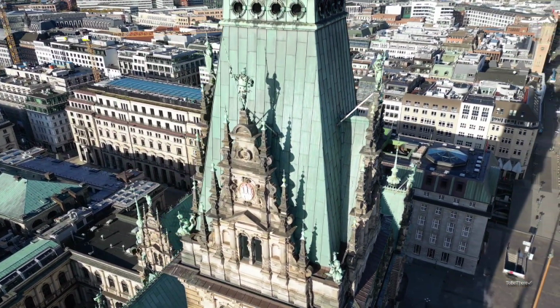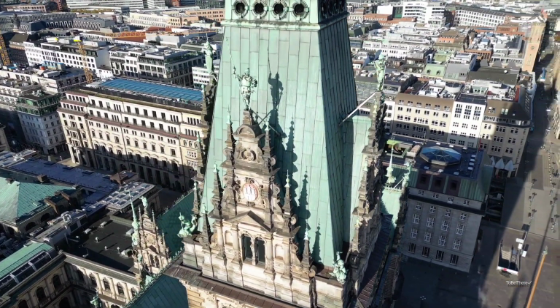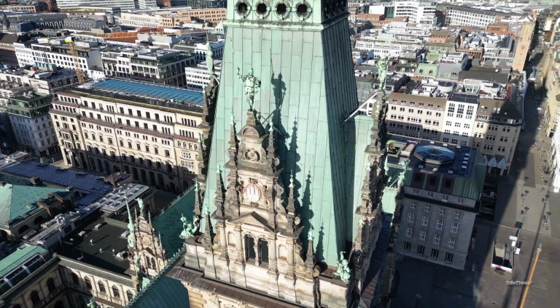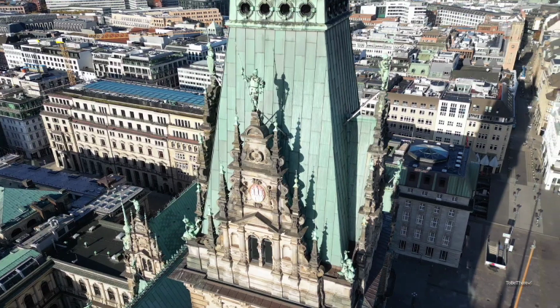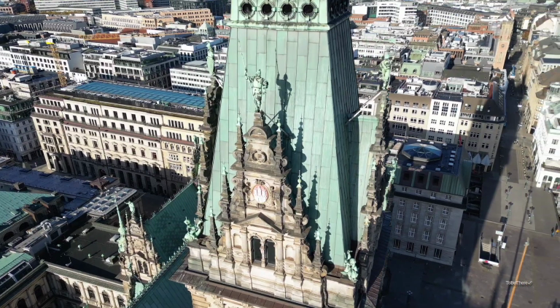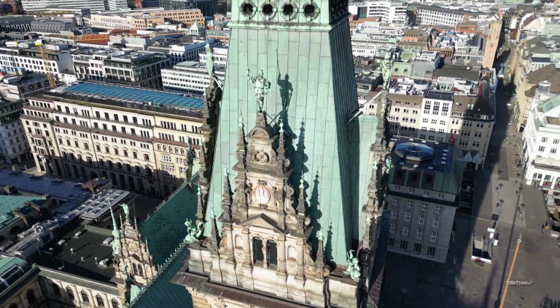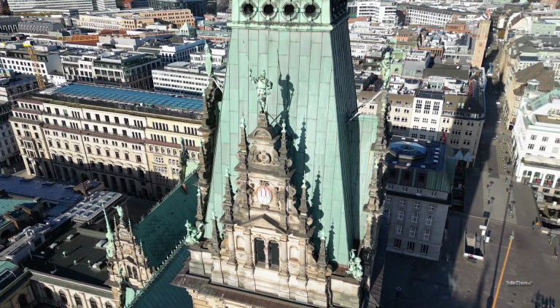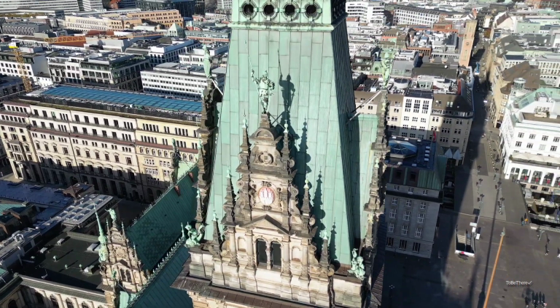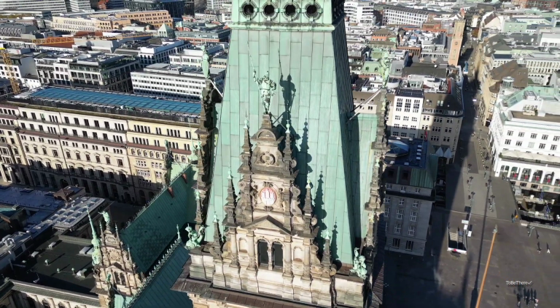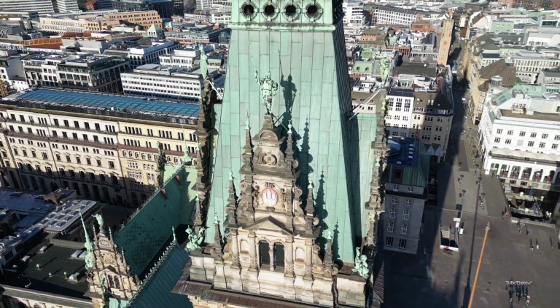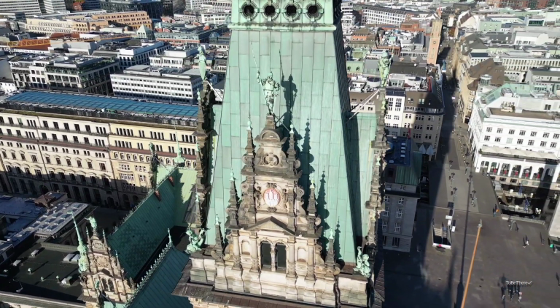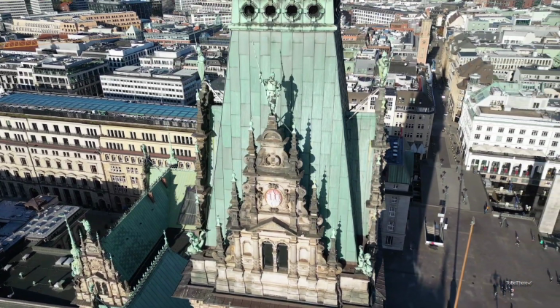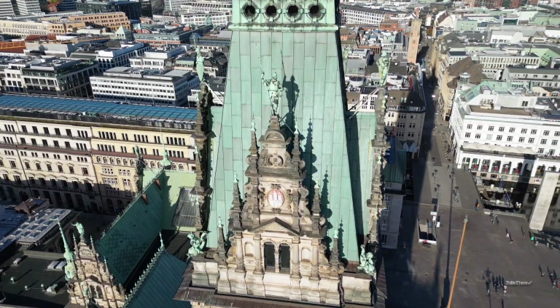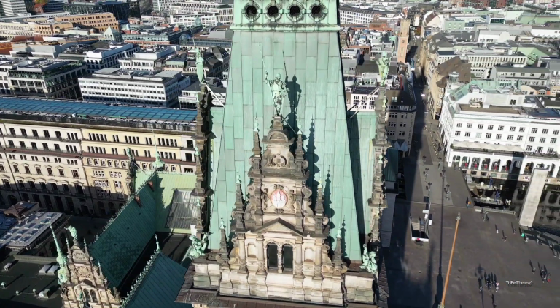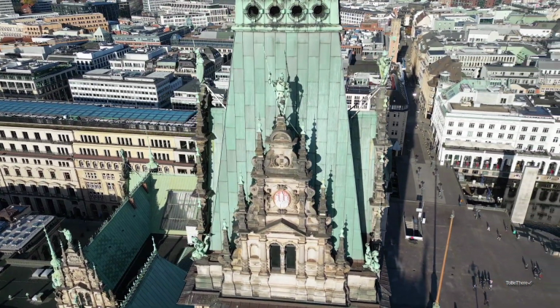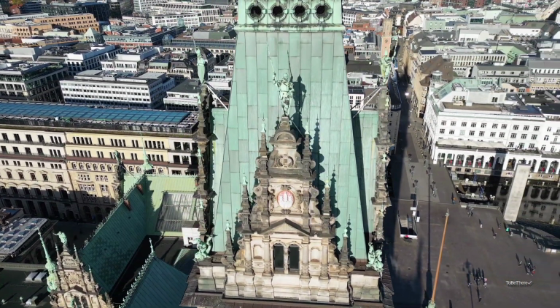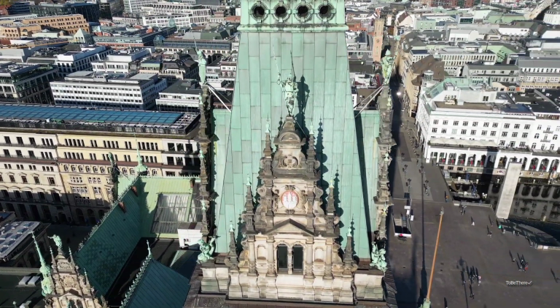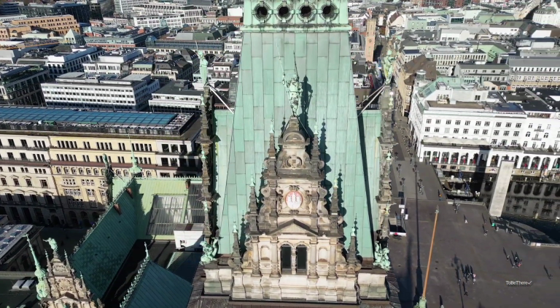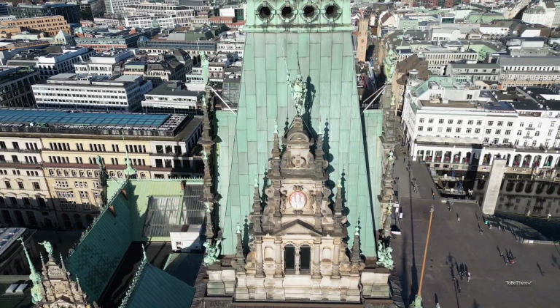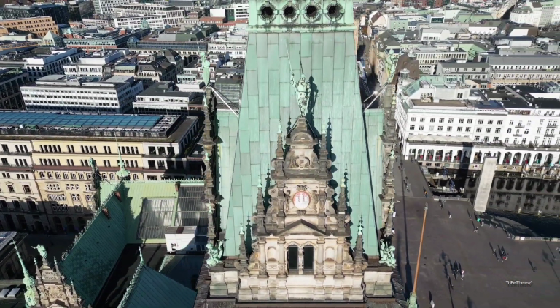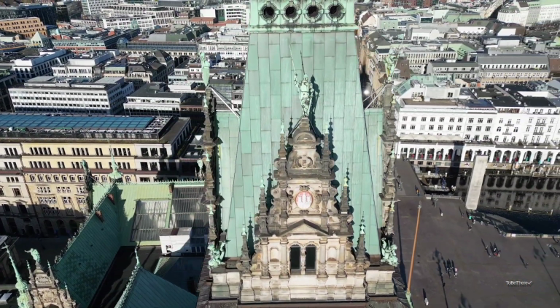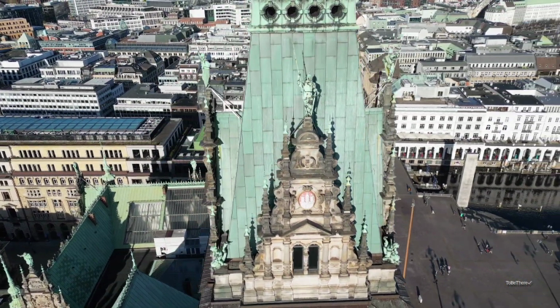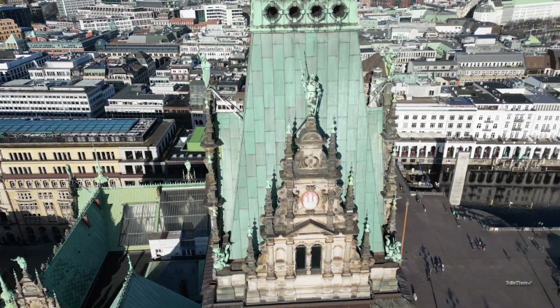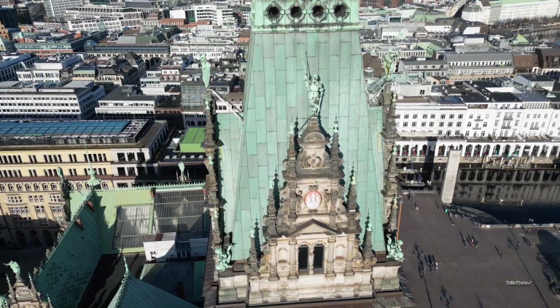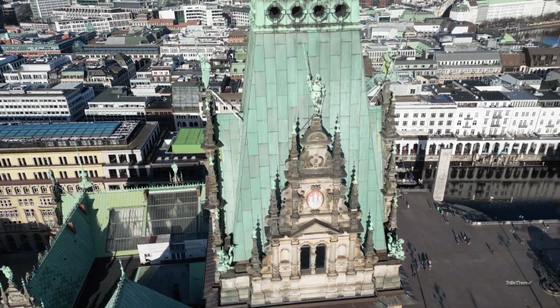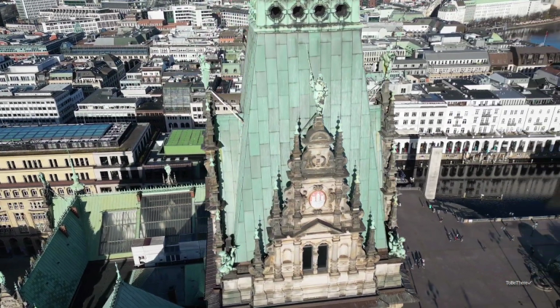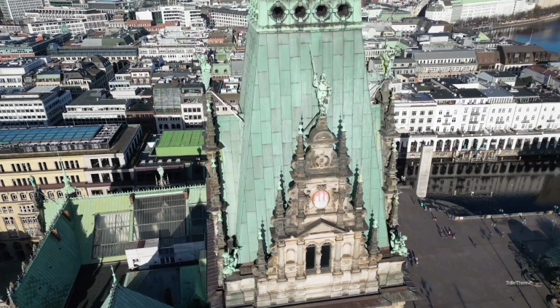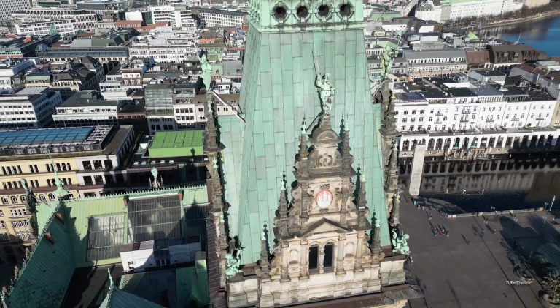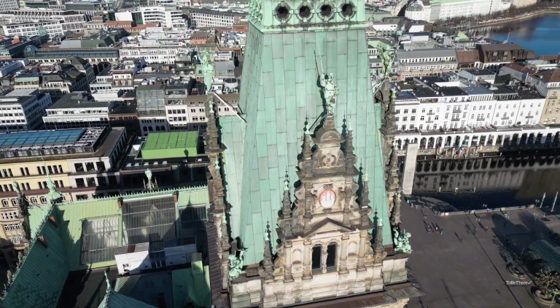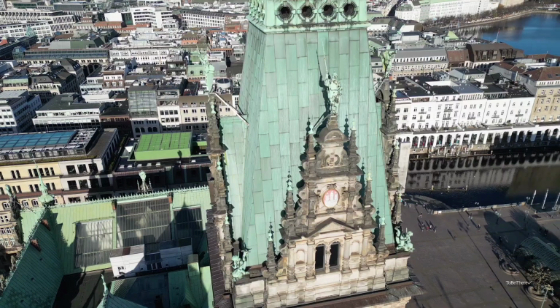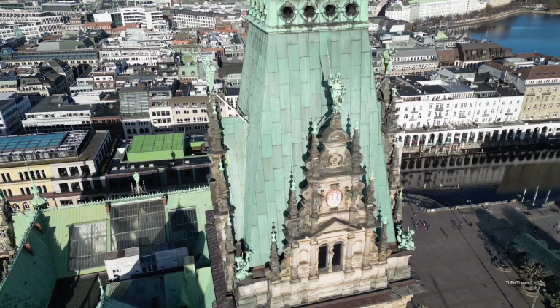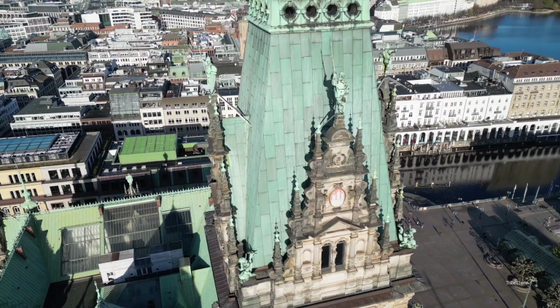The city hall has a total area of 17,000 square meters. The tower is 112 meters.